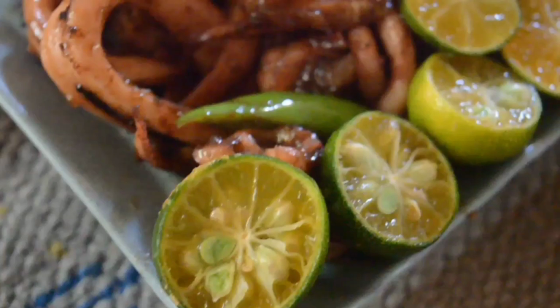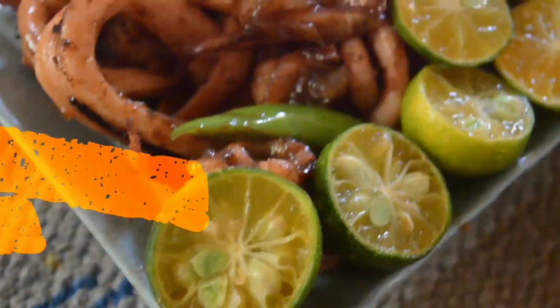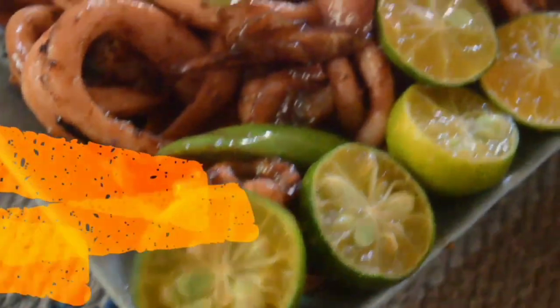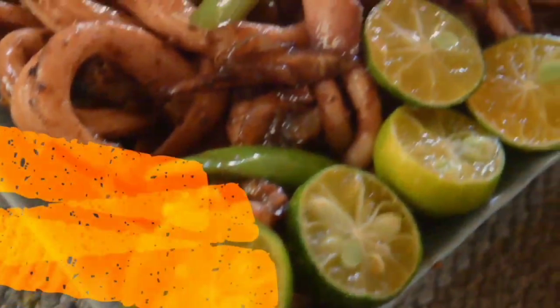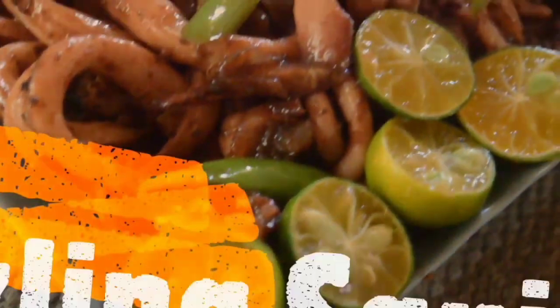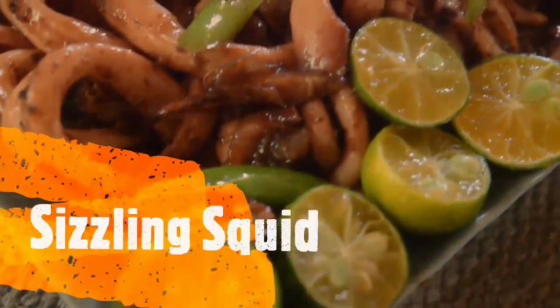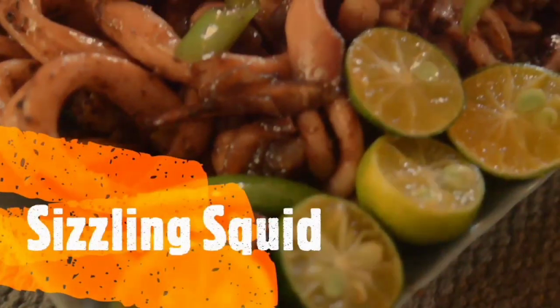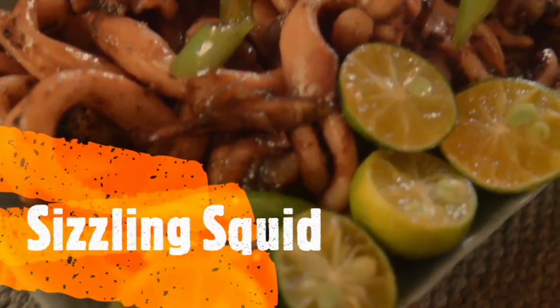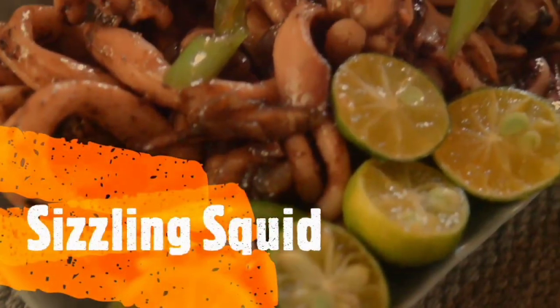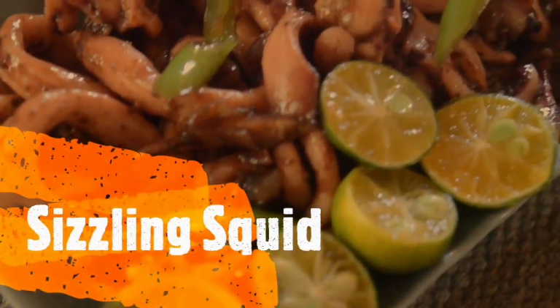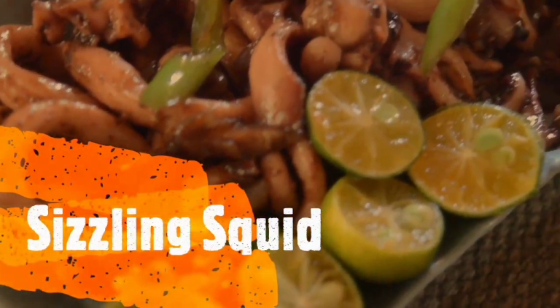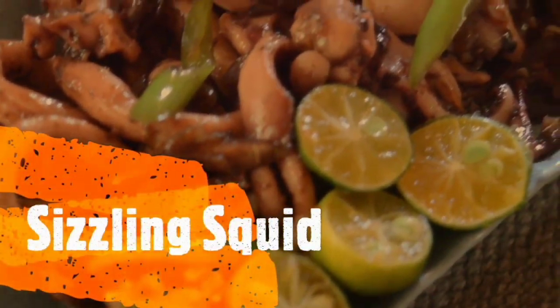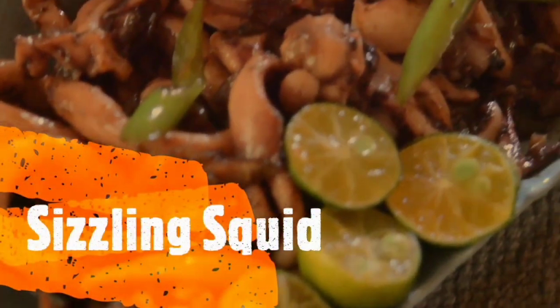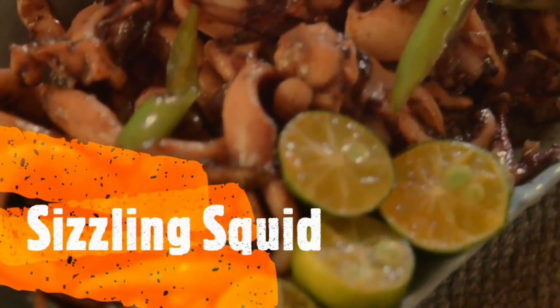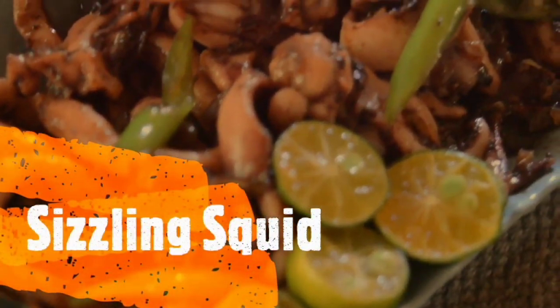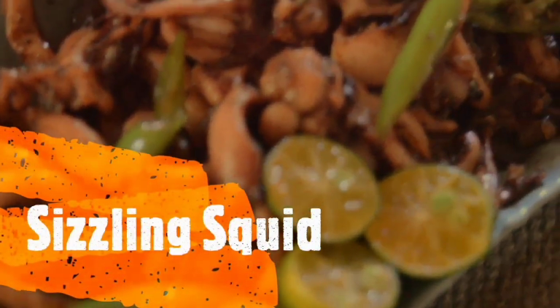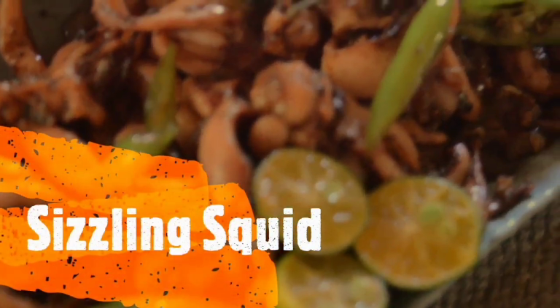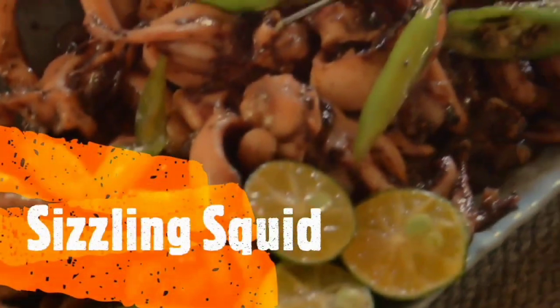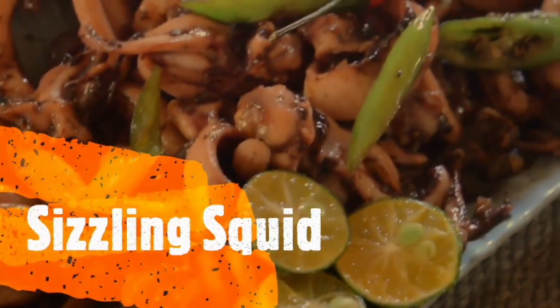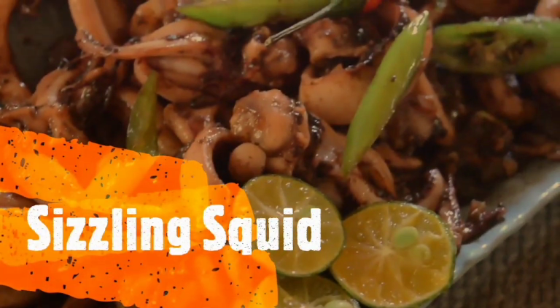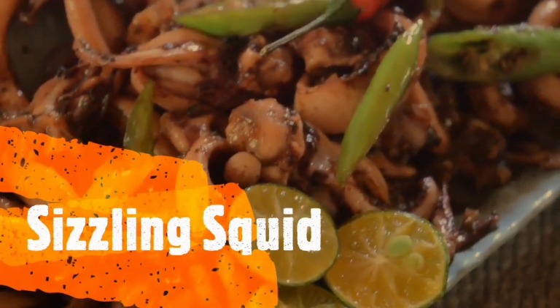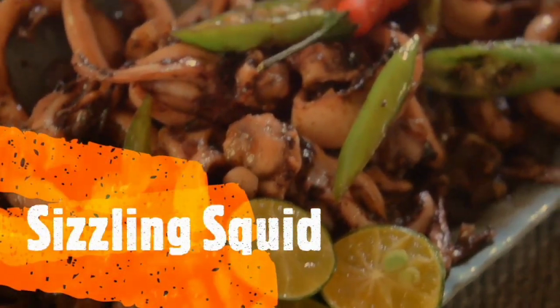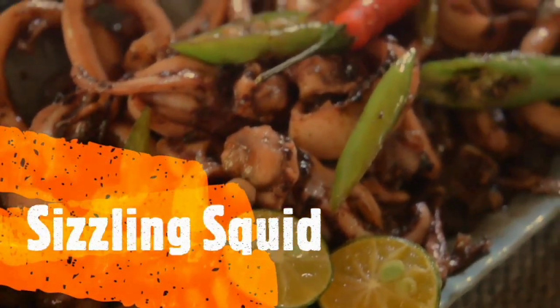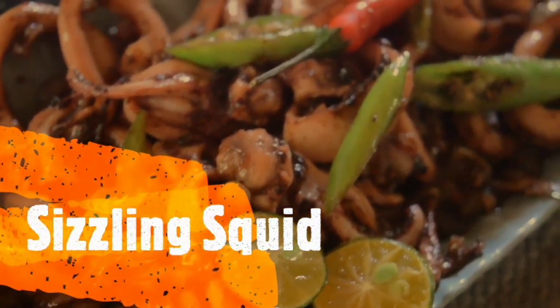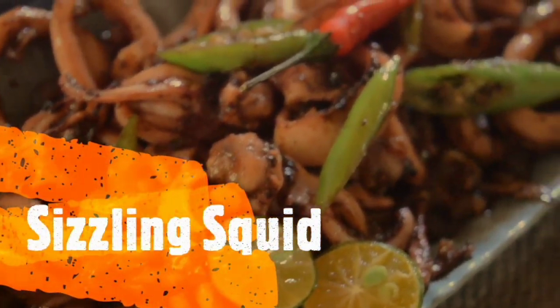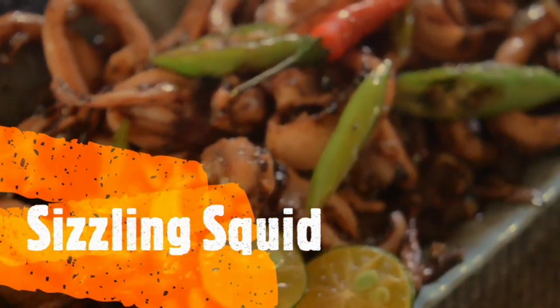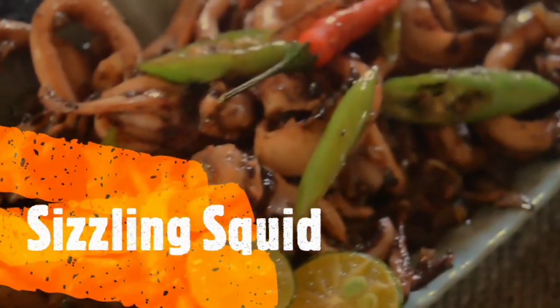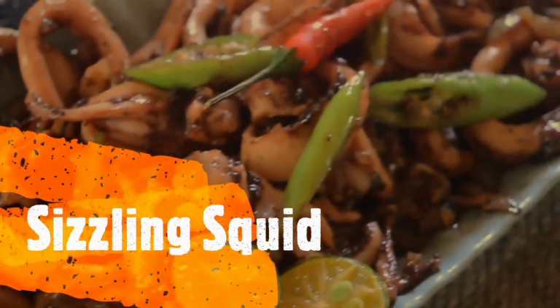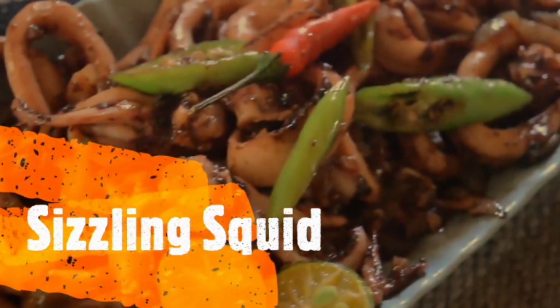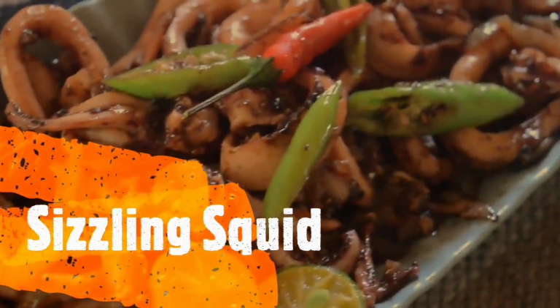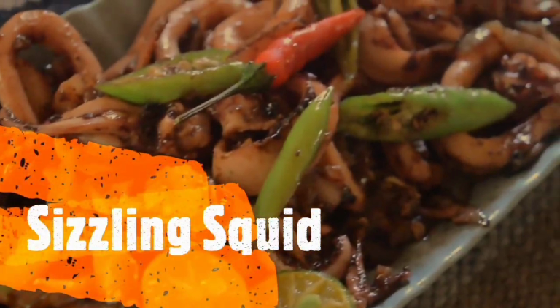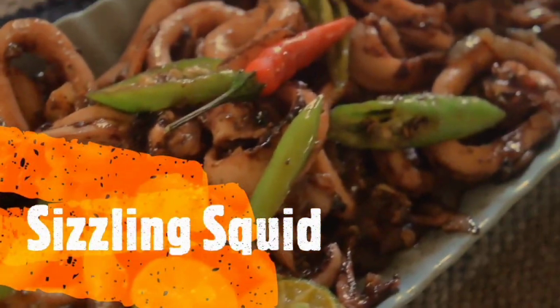For today's video, it's Sizzling Squid. So let's get started!